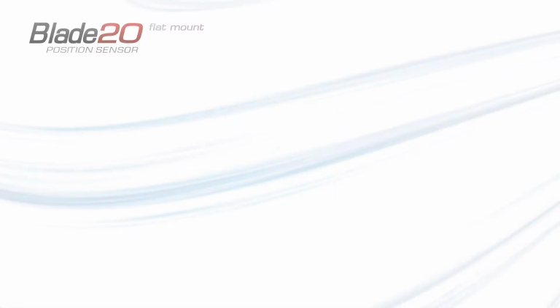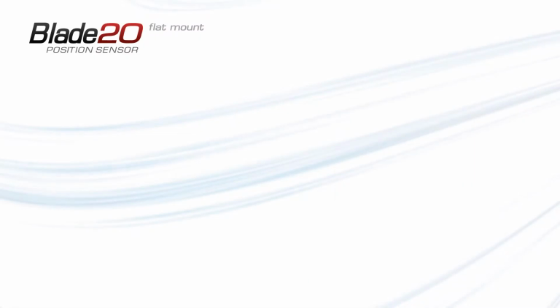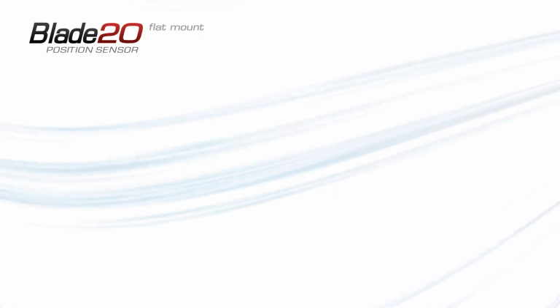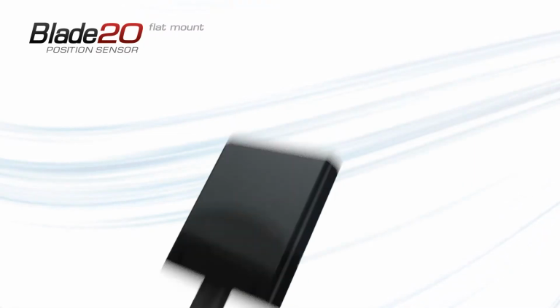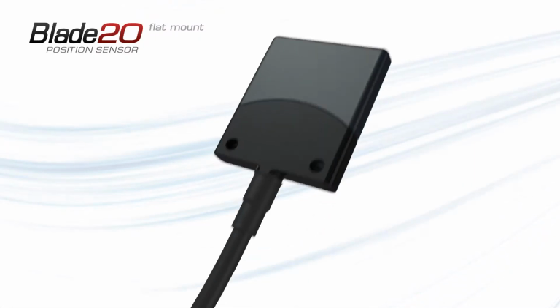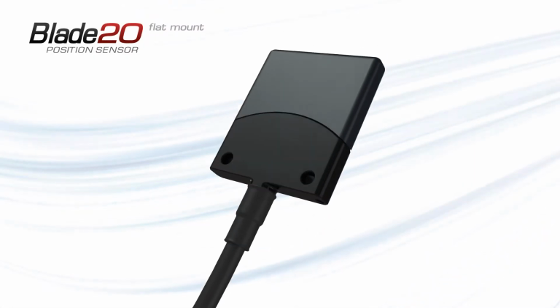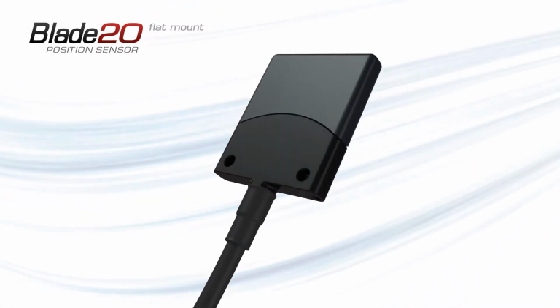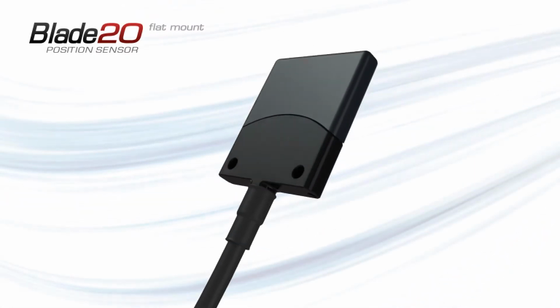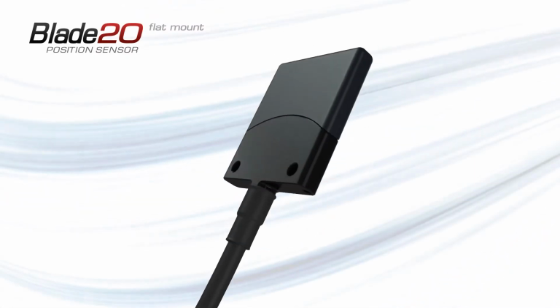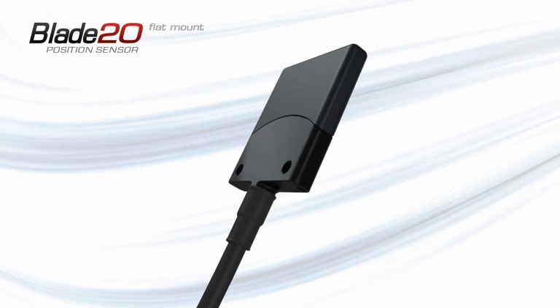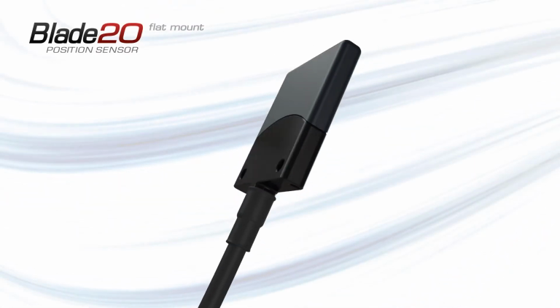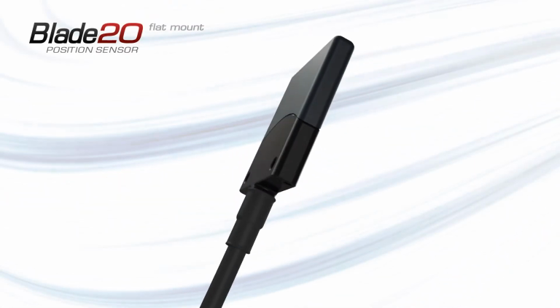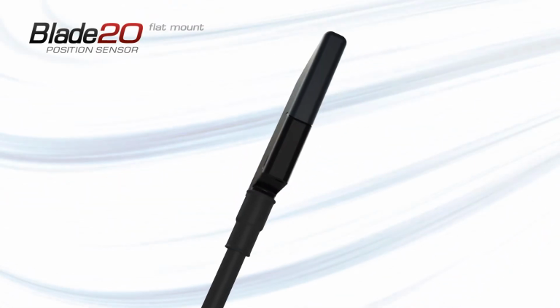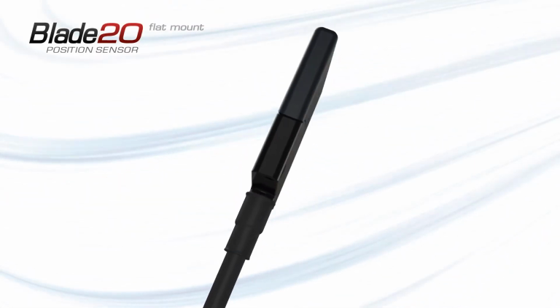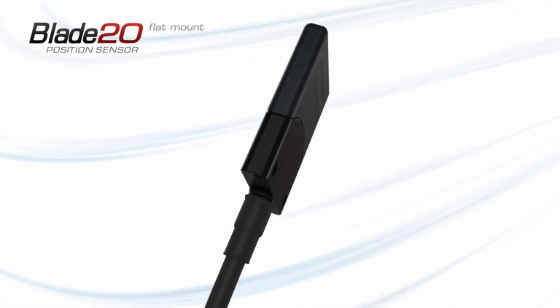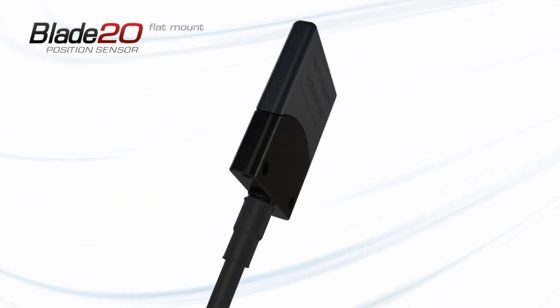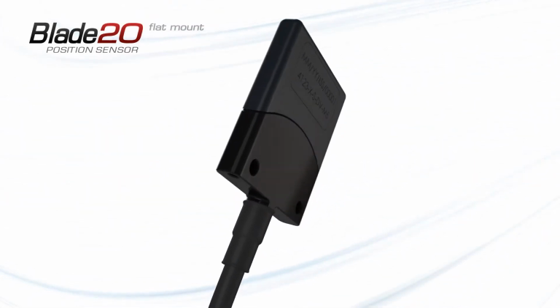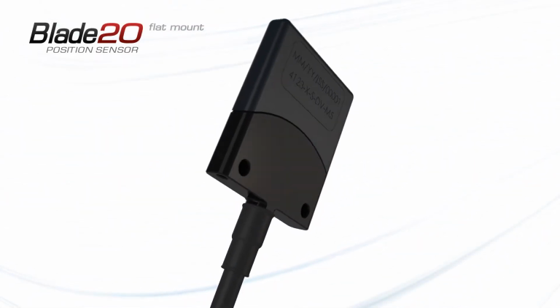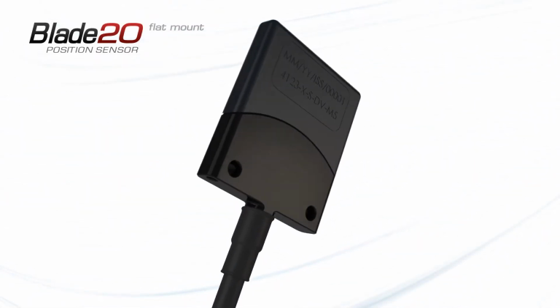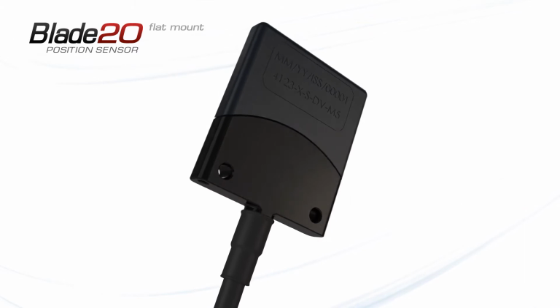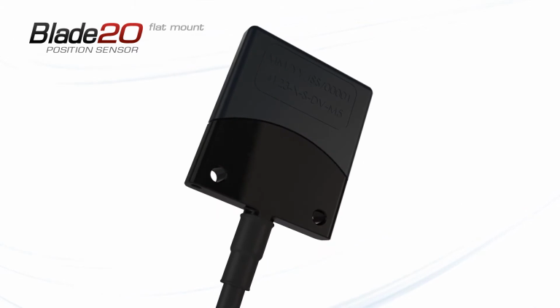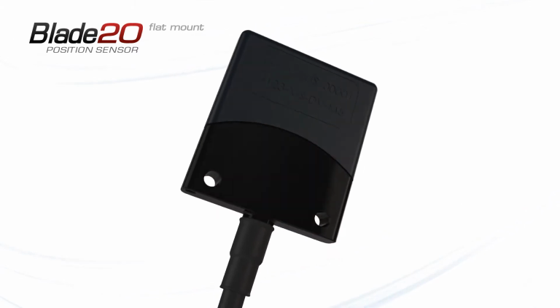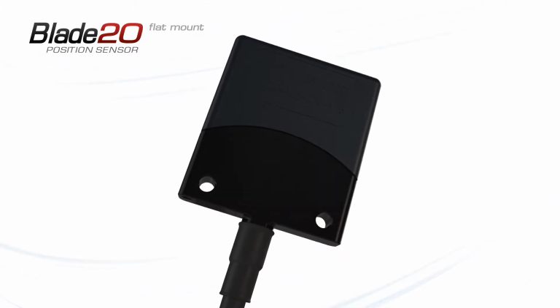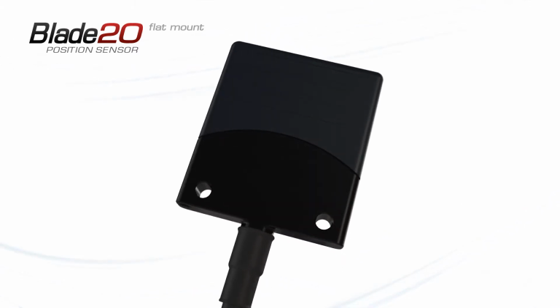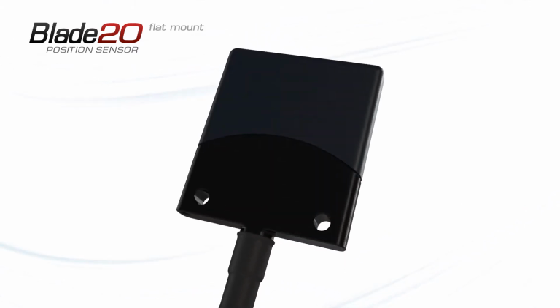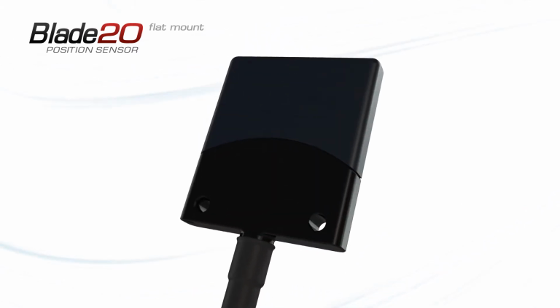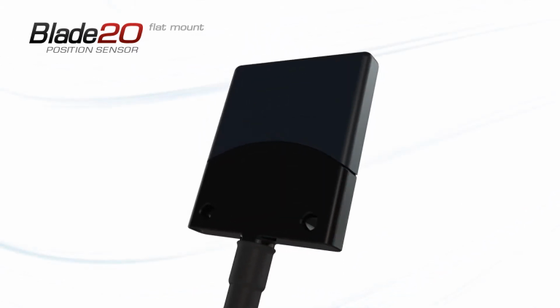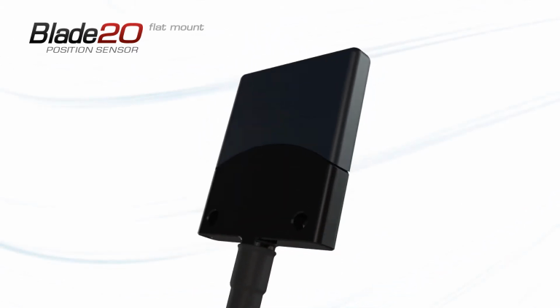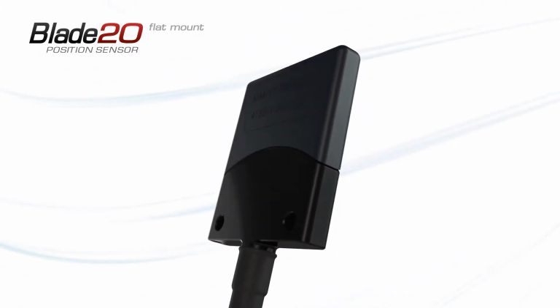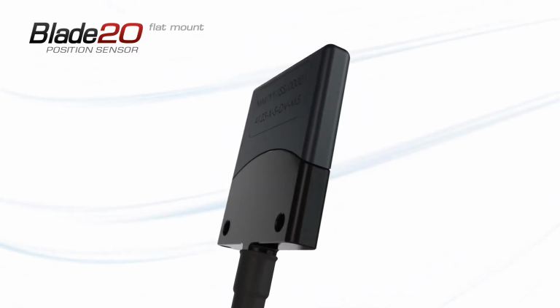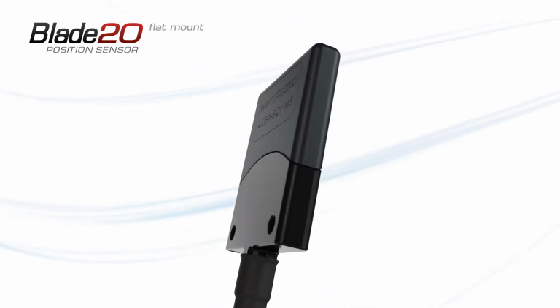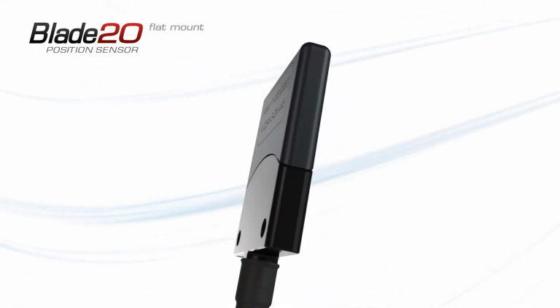The Blade 20 position sensor — a non-contact, fully sealed, solid-state position sensor.